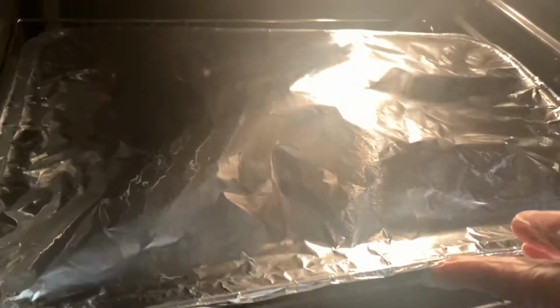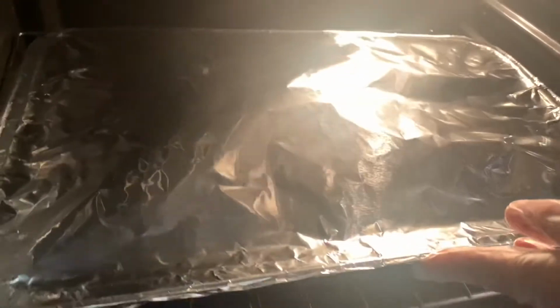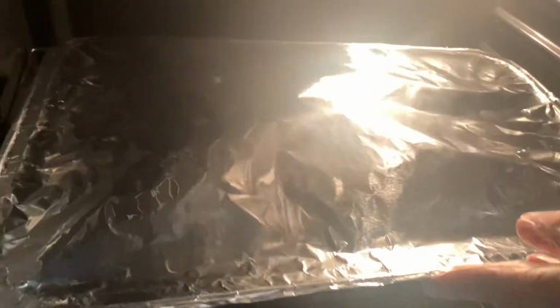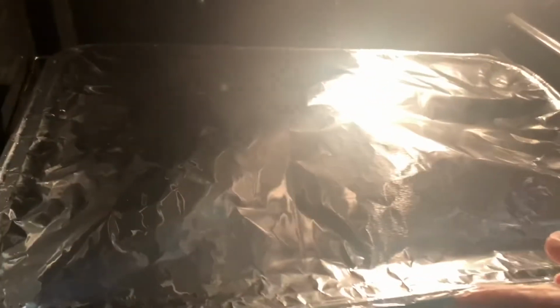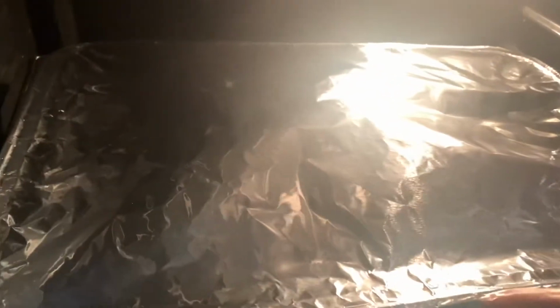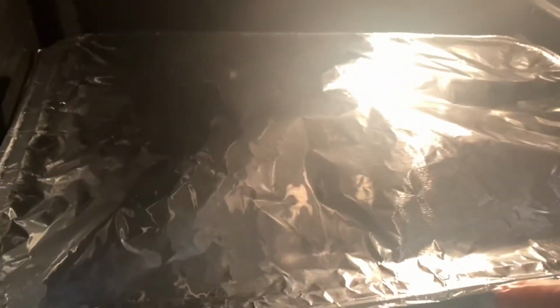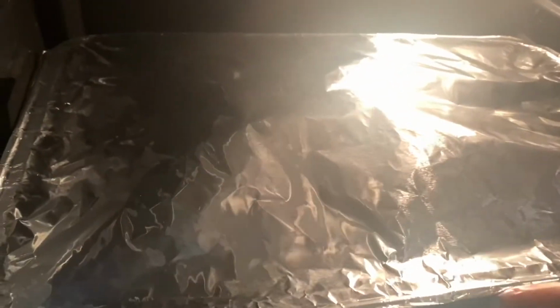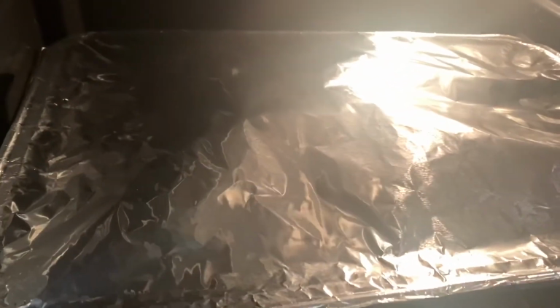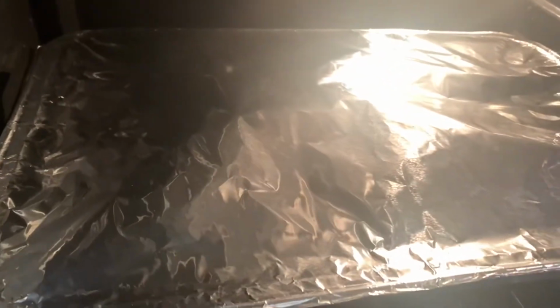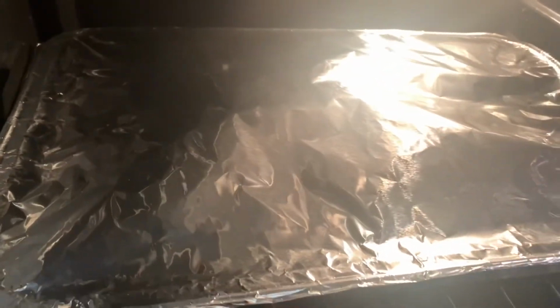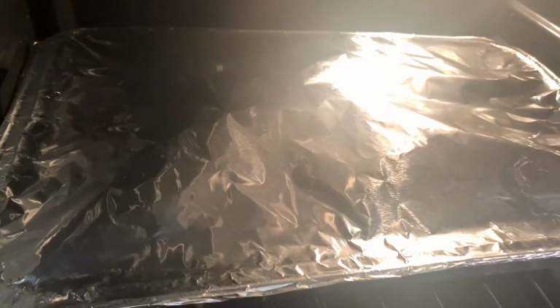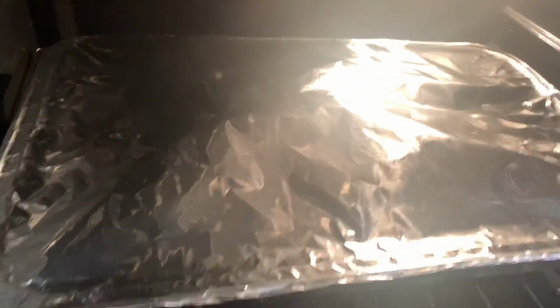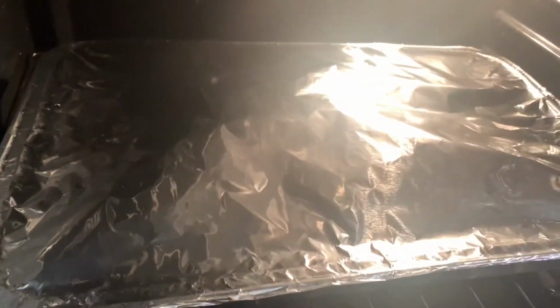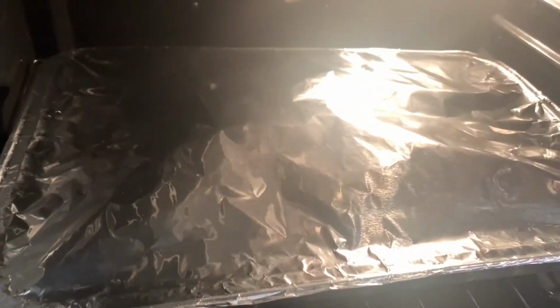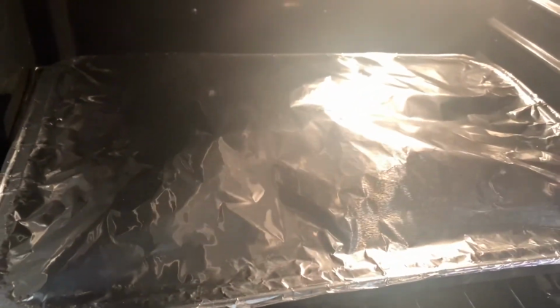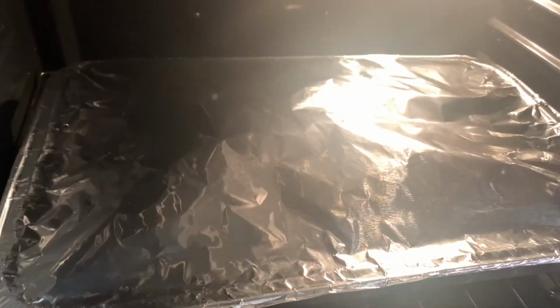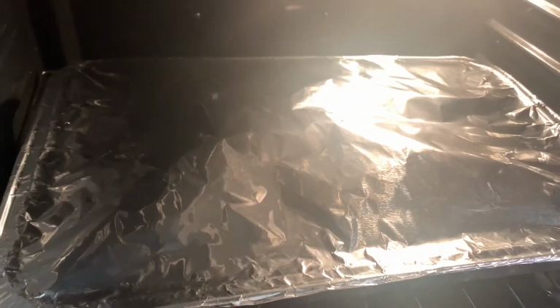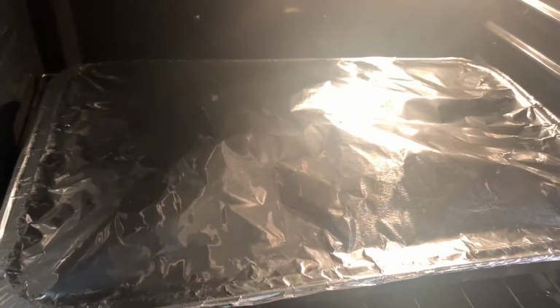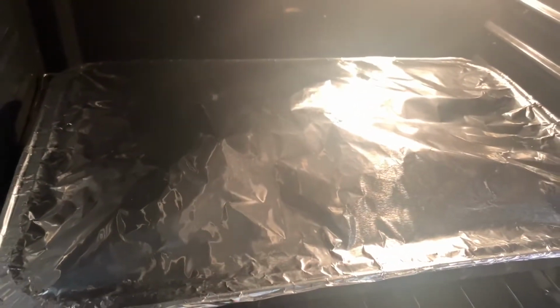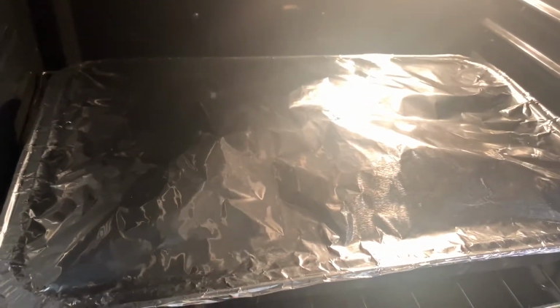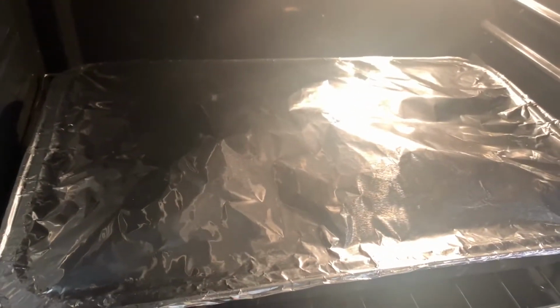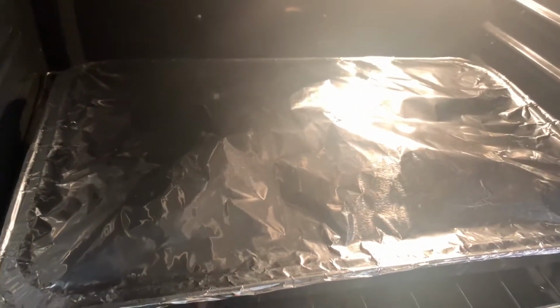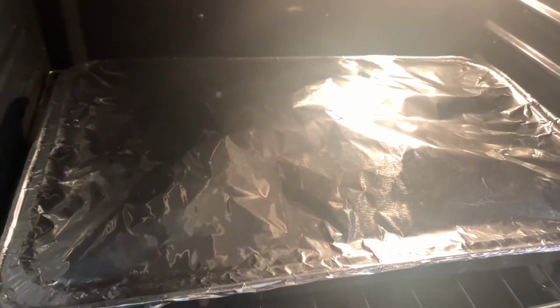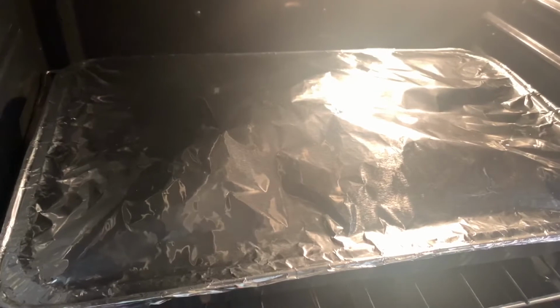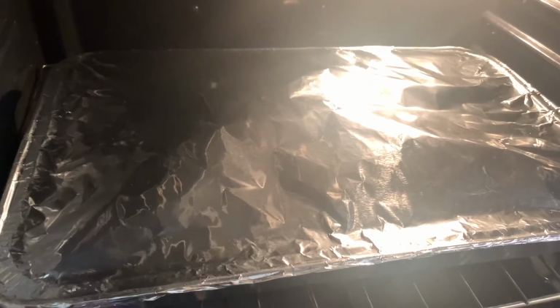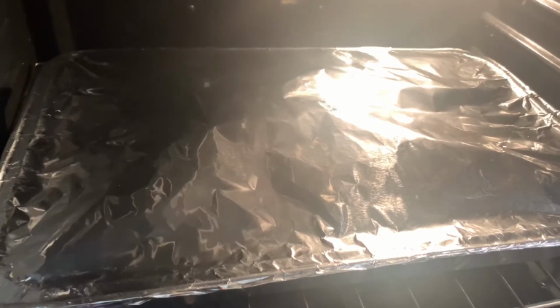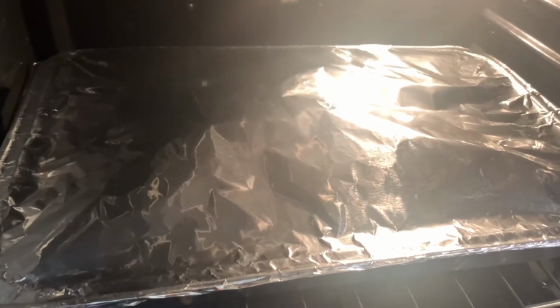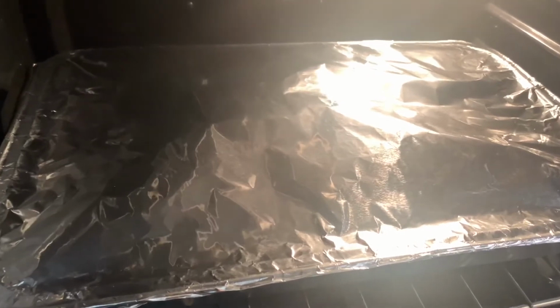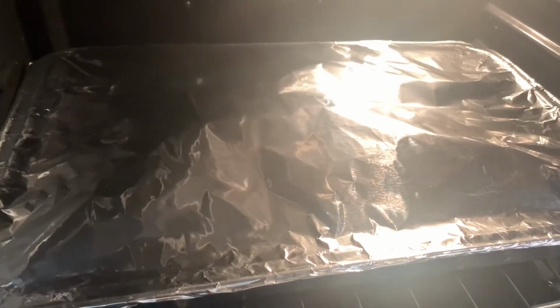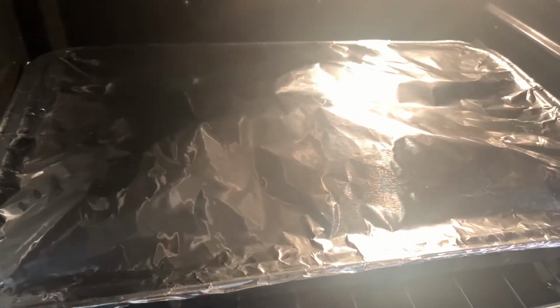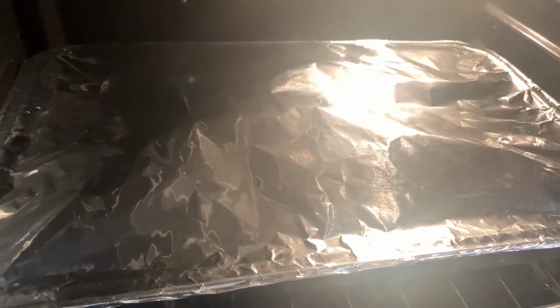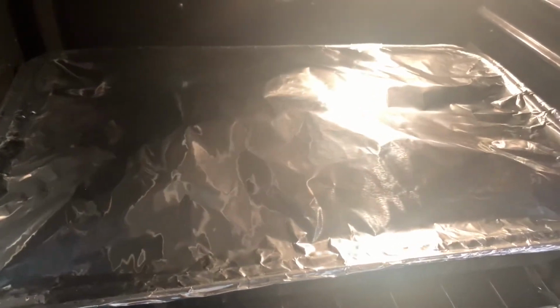So we have the oven preheated at 500. First we're going to bake it at 500 for one hour, and then we'll be reducing the heat.